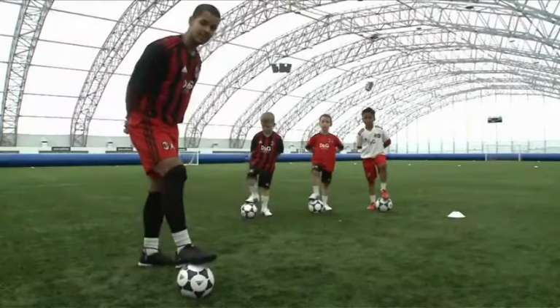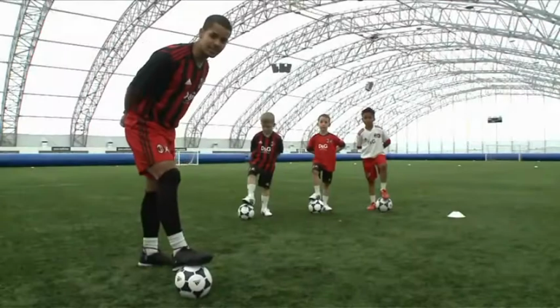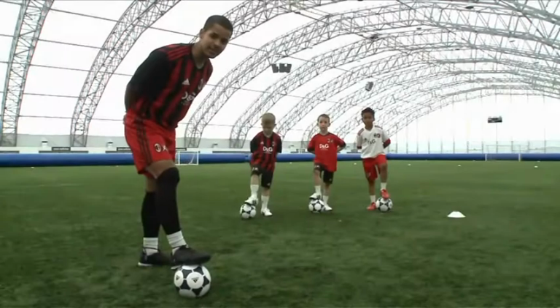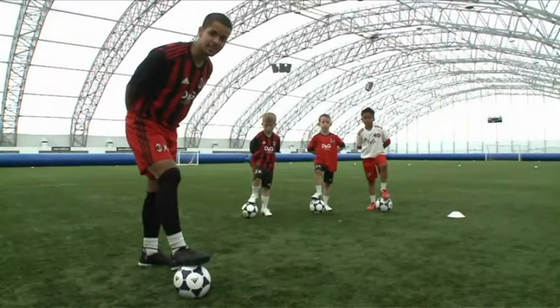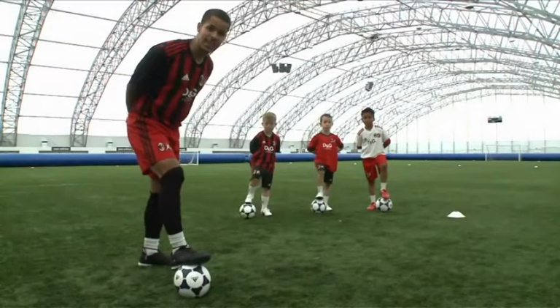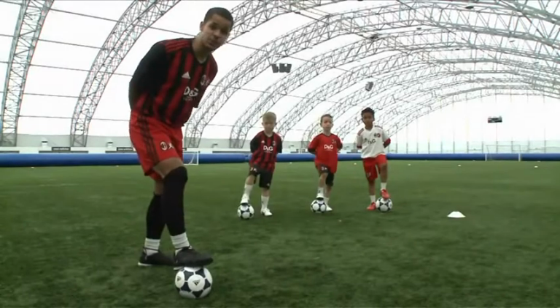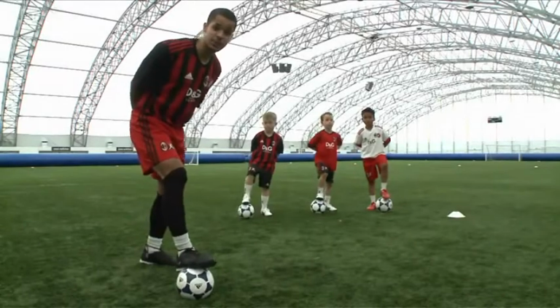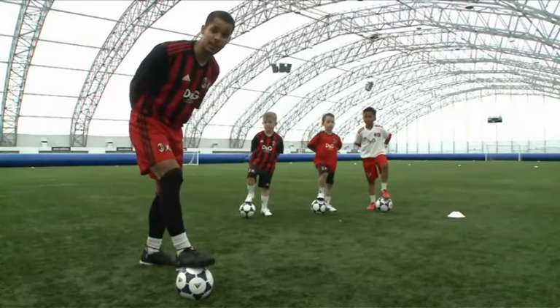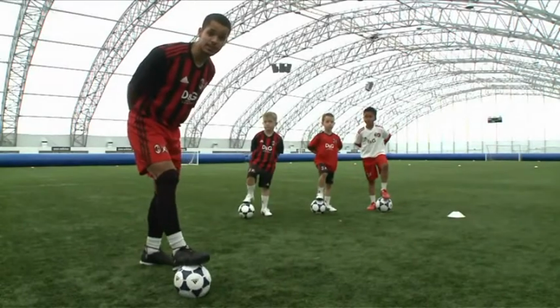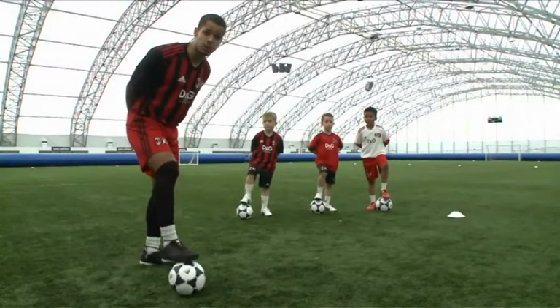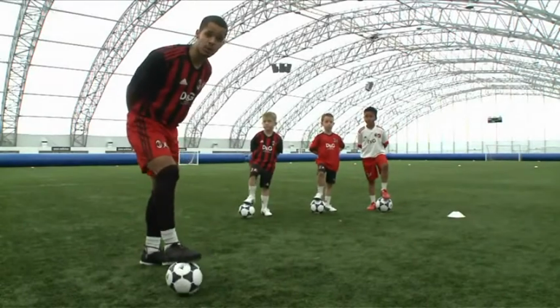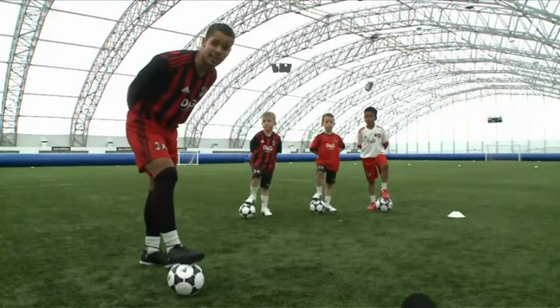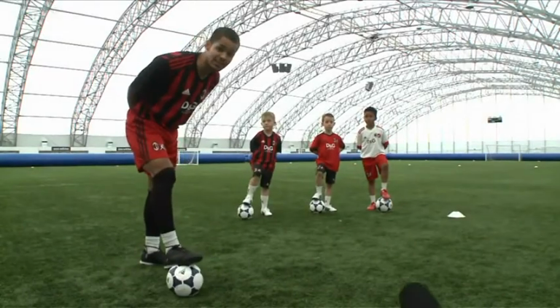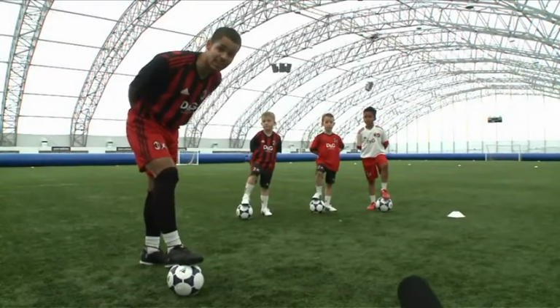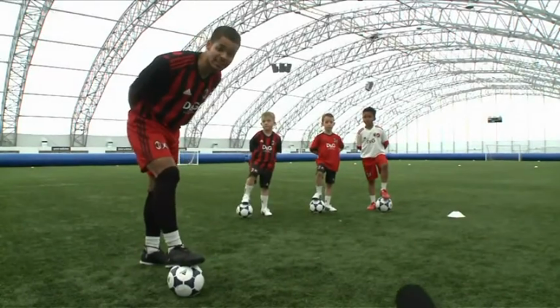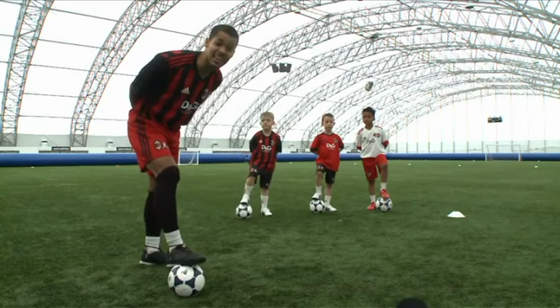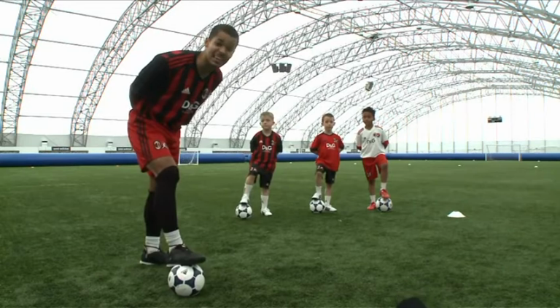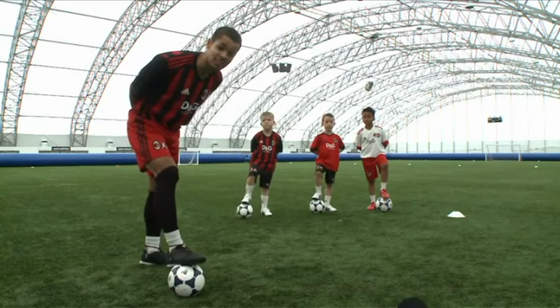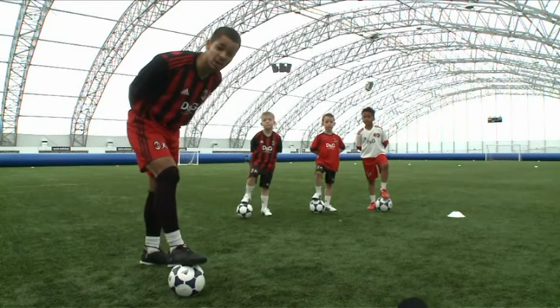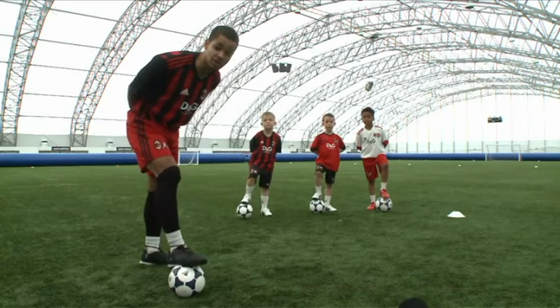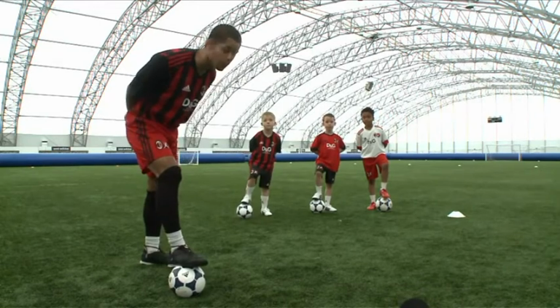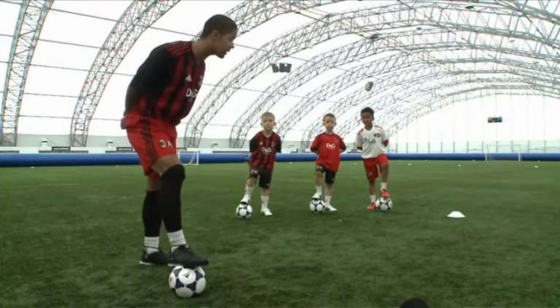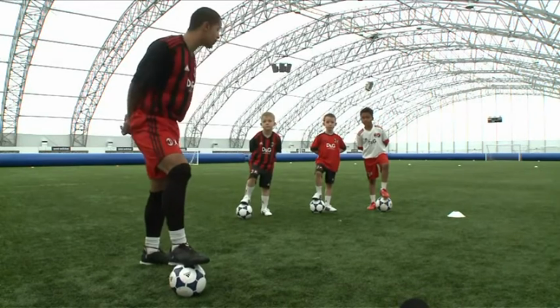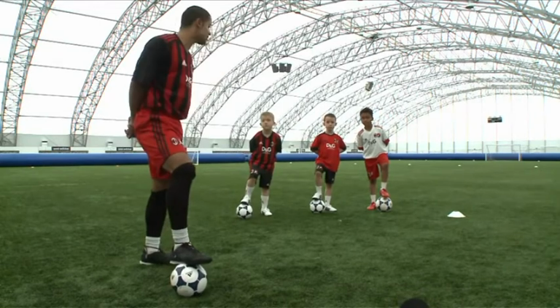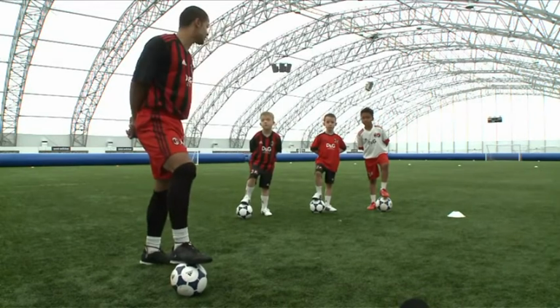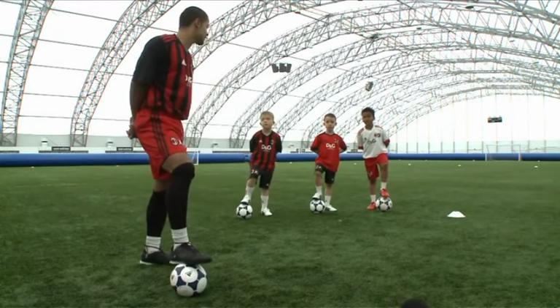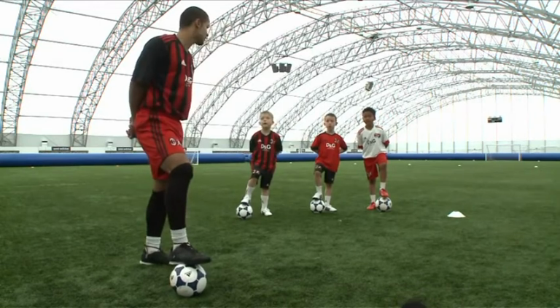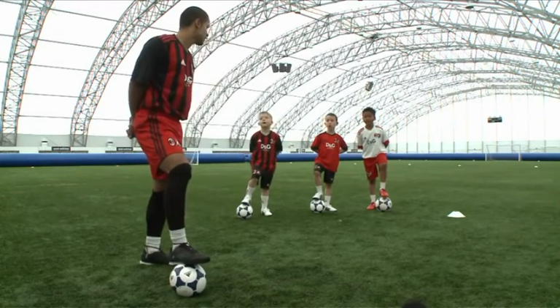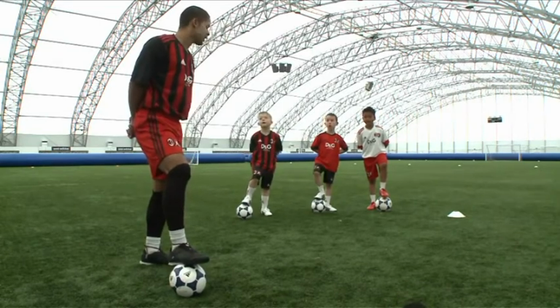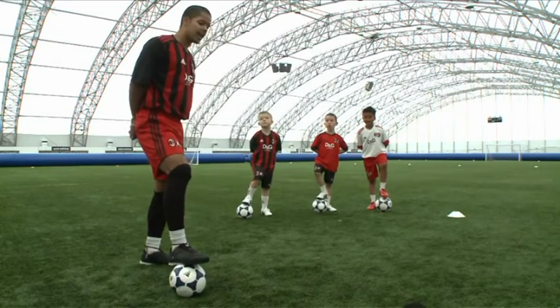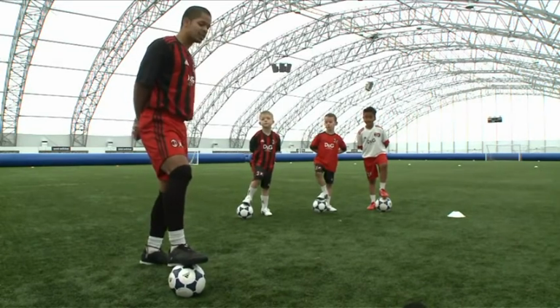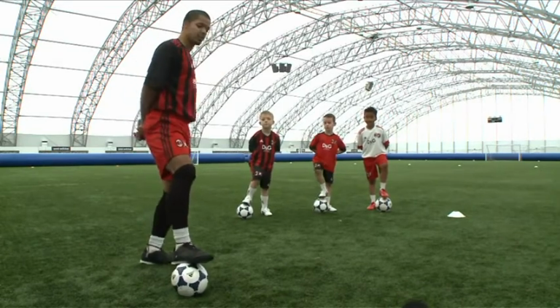This is the AC Milan Junior Camps and what we're looking at in this lesson is turns. What are we looking at, boys? Turns! Excellent.